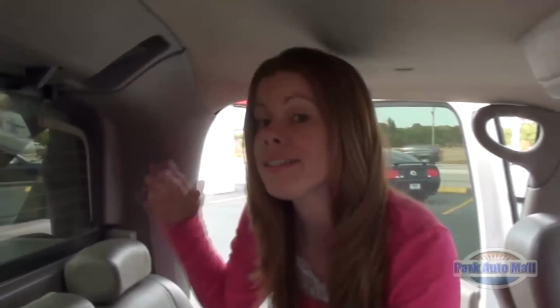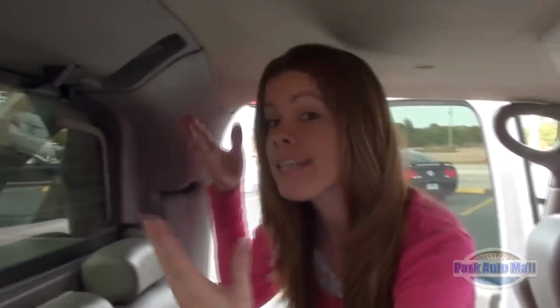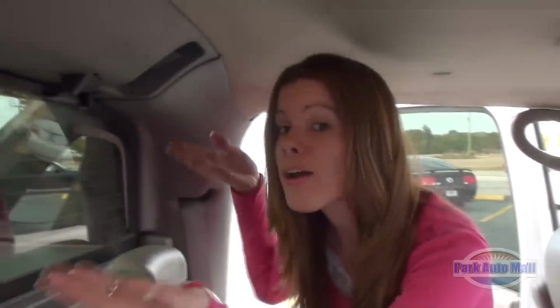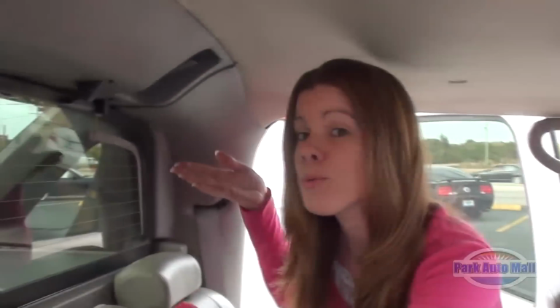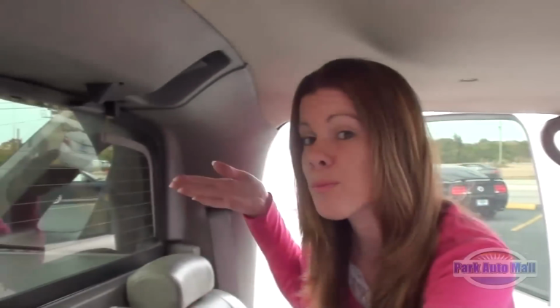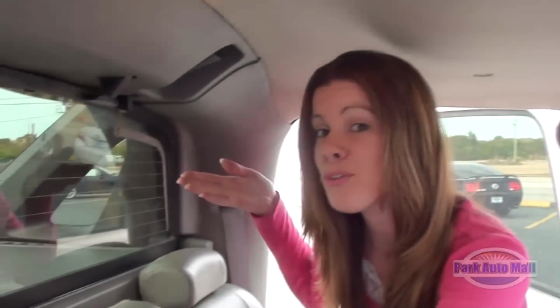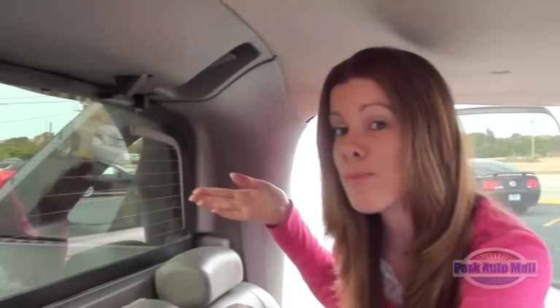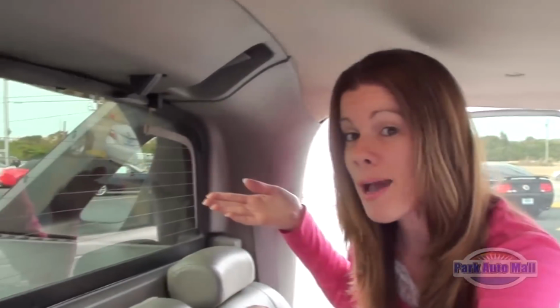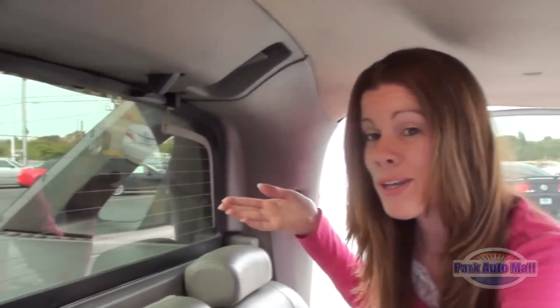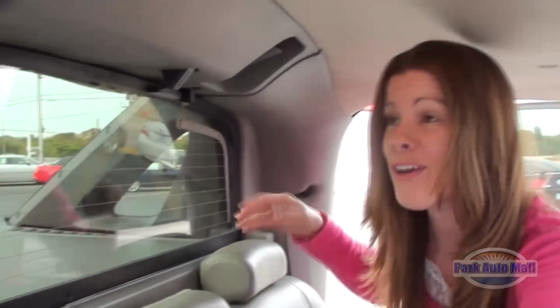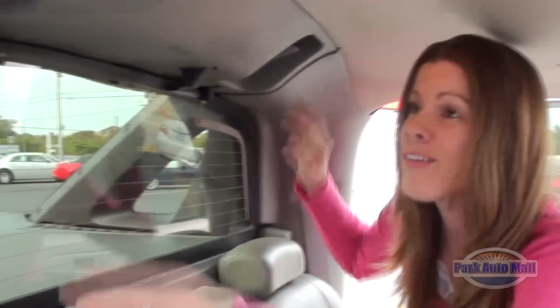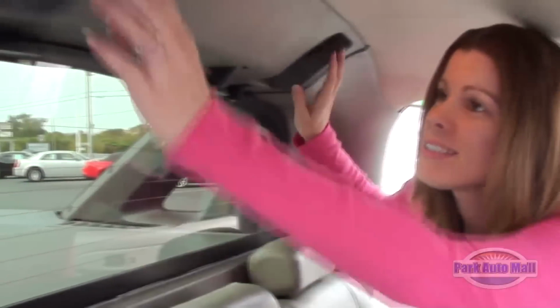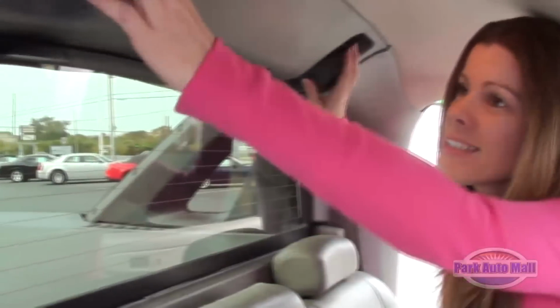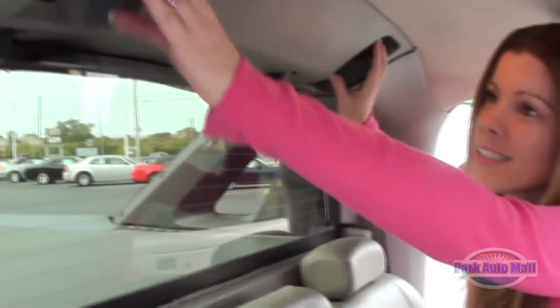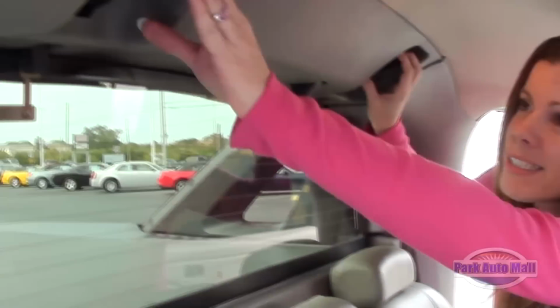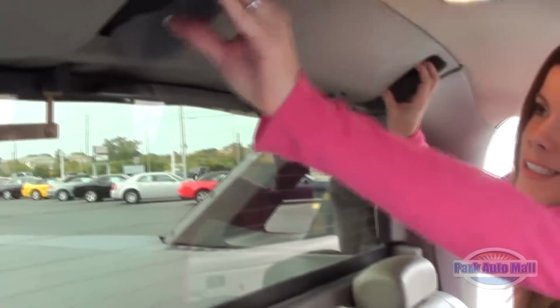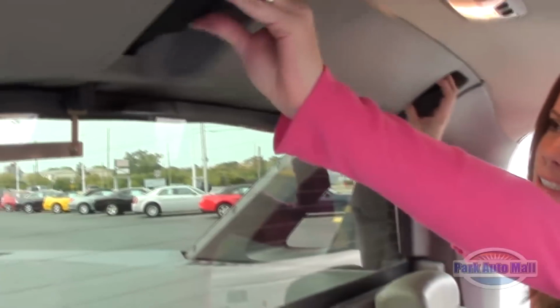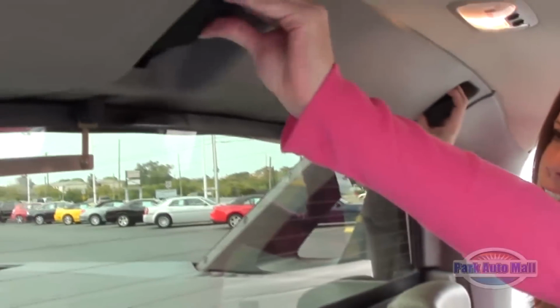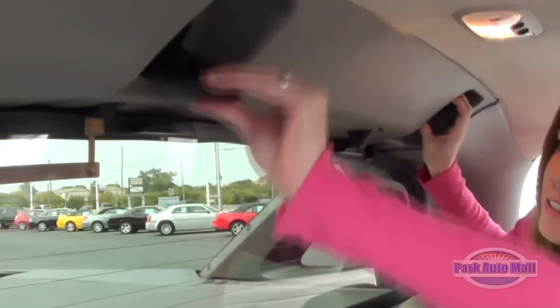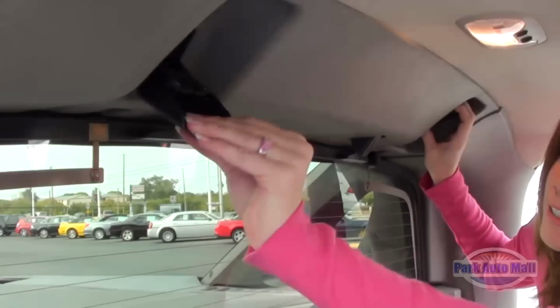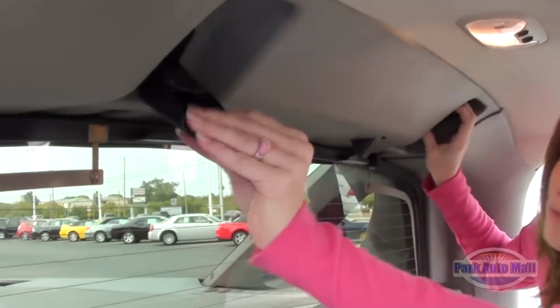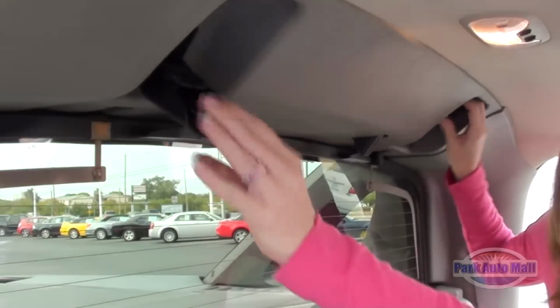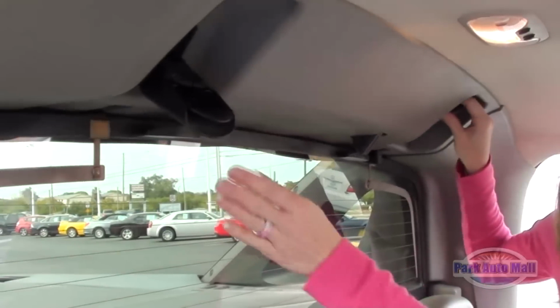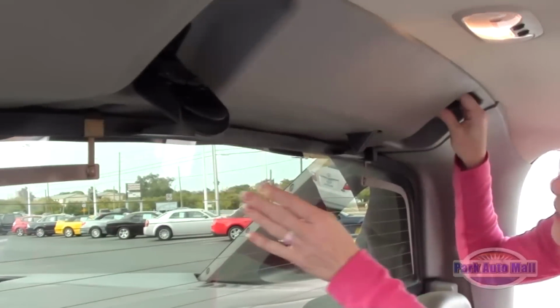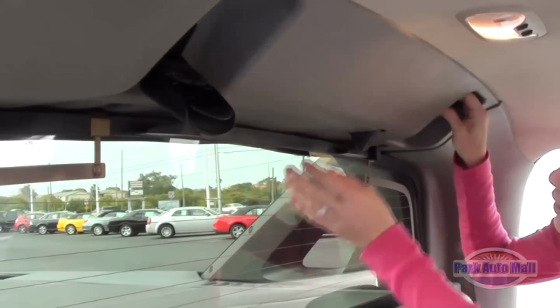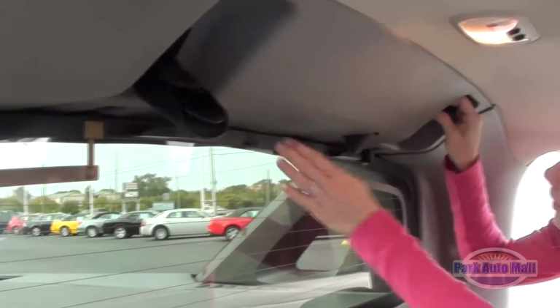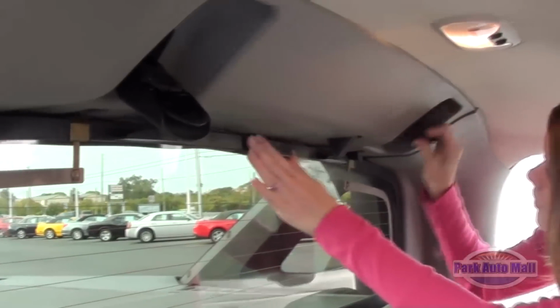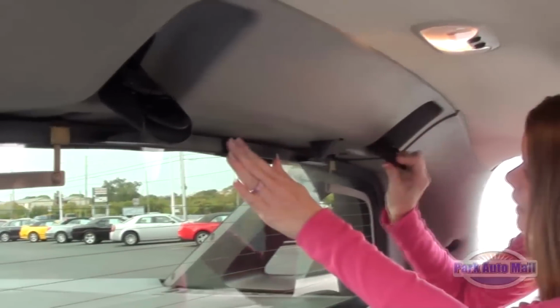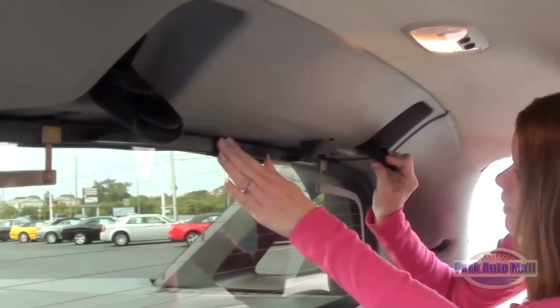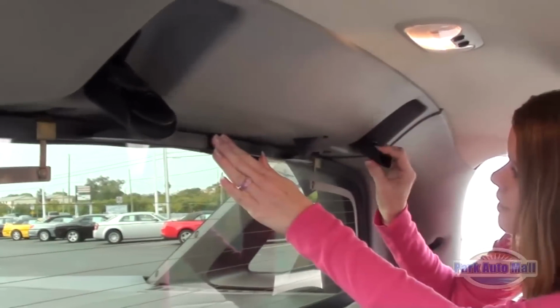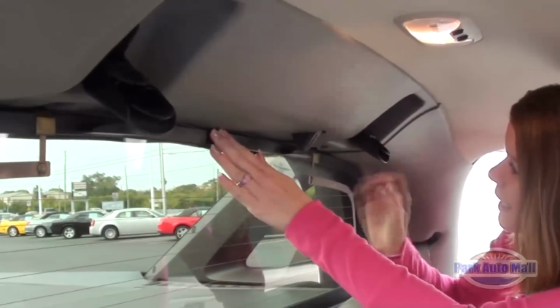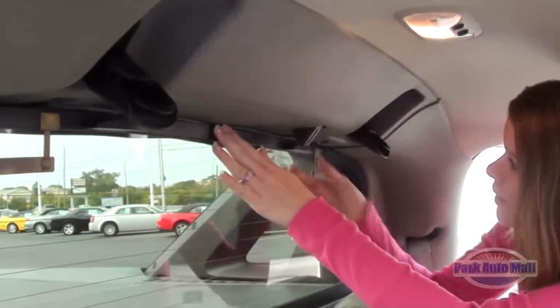This is how you remove your back window. See all these little nifty handles down here?